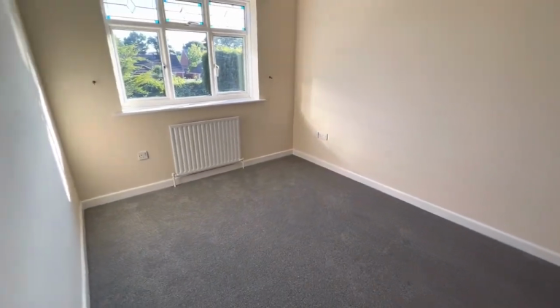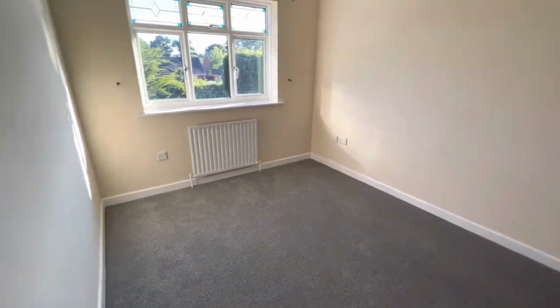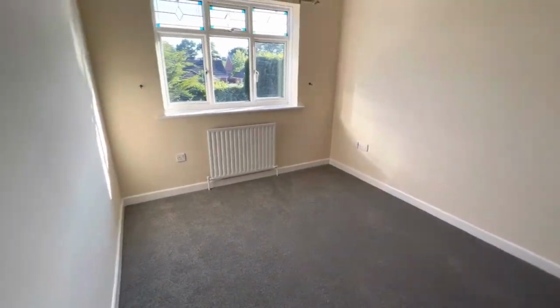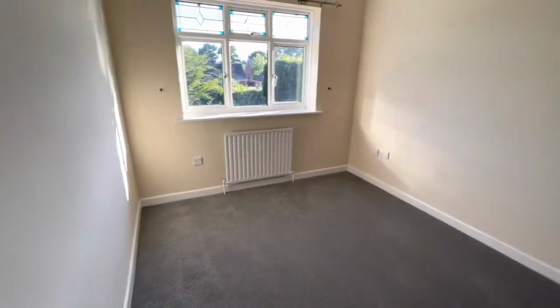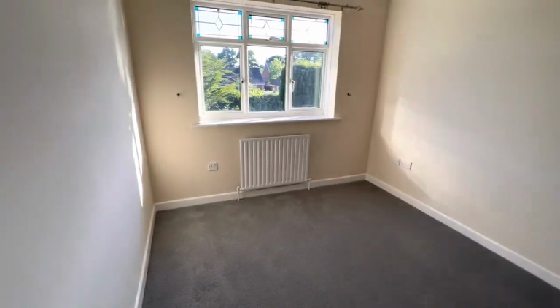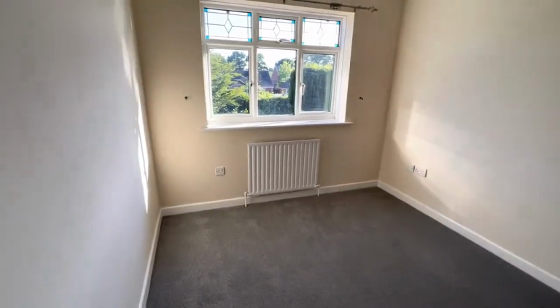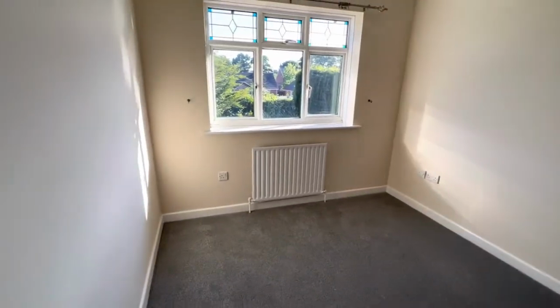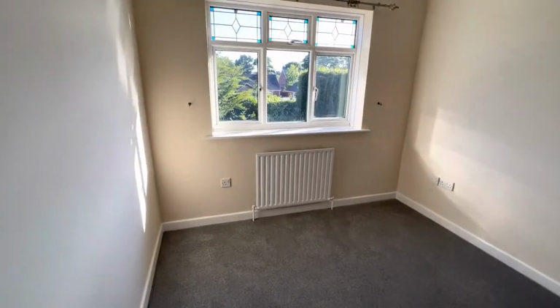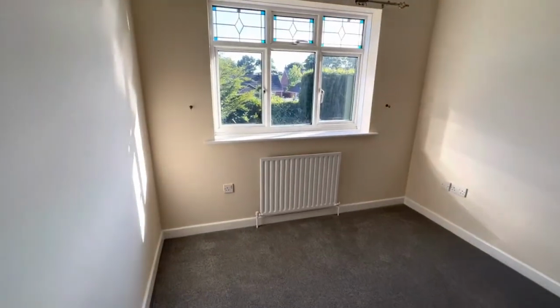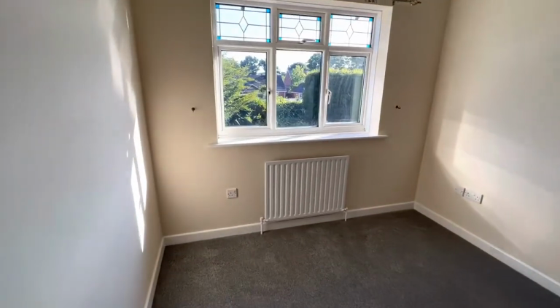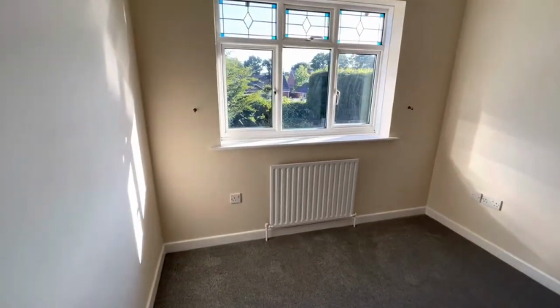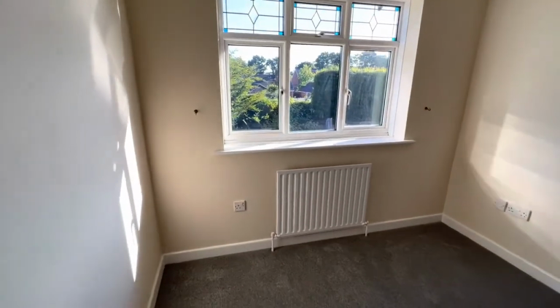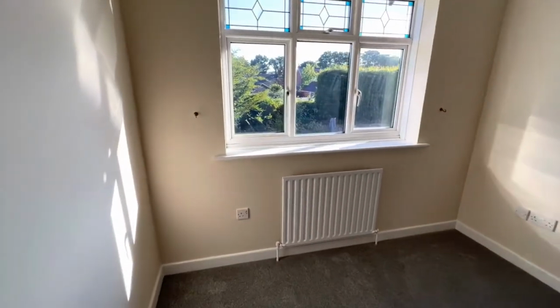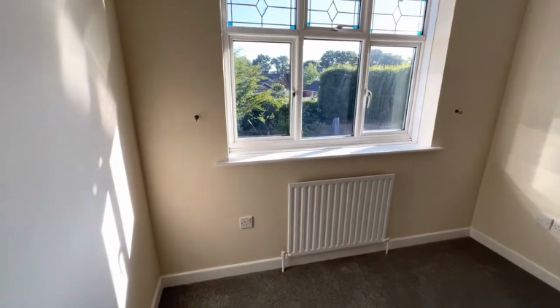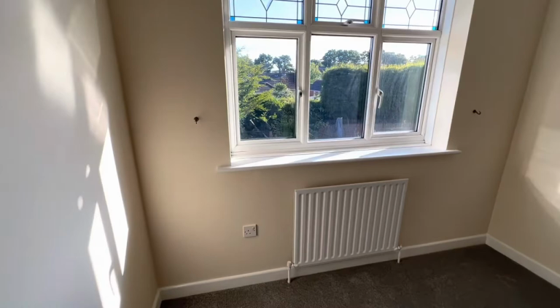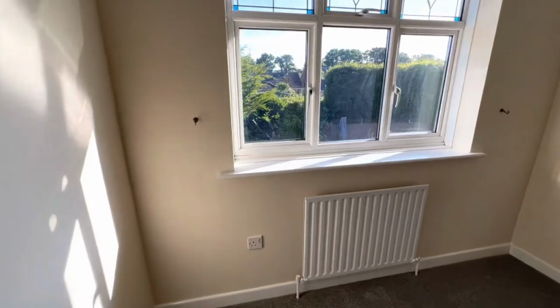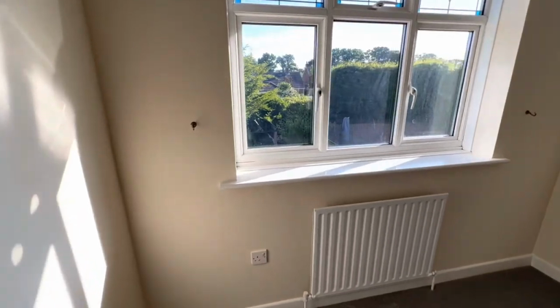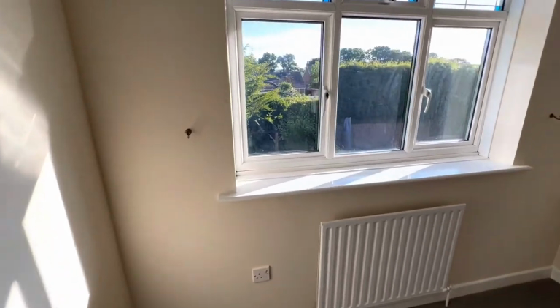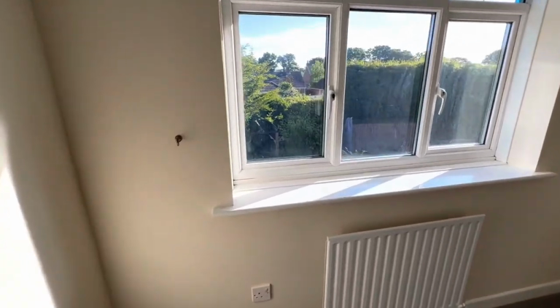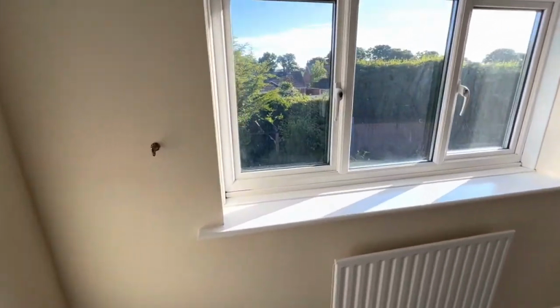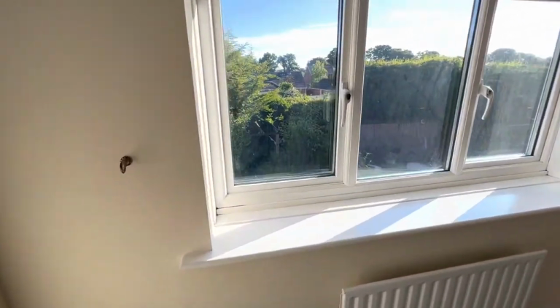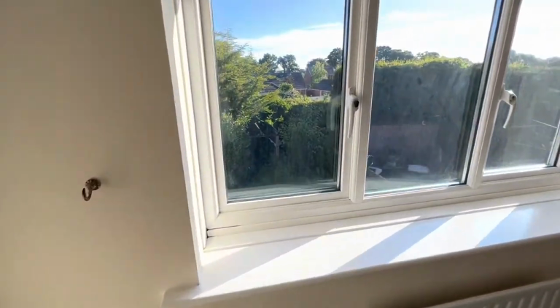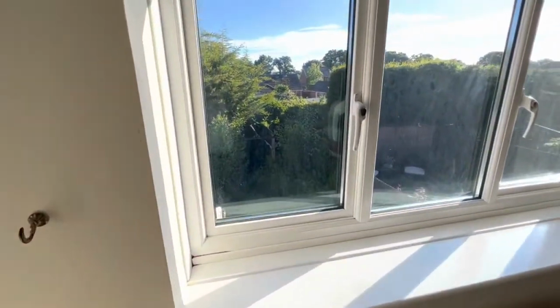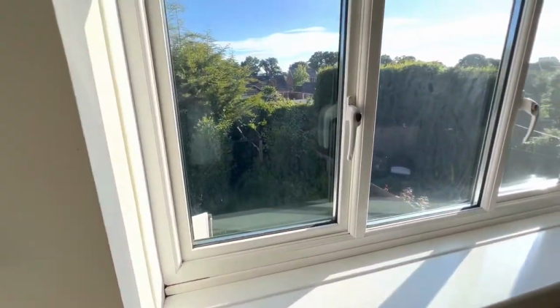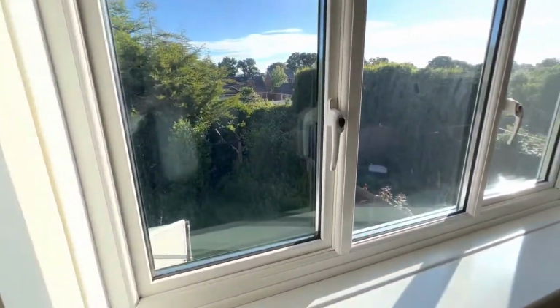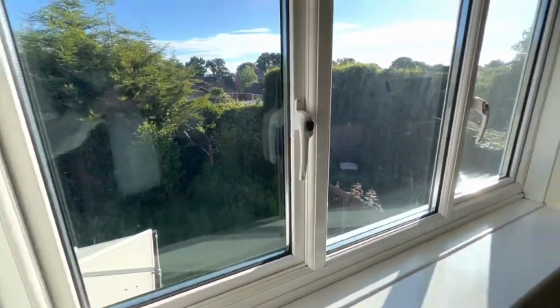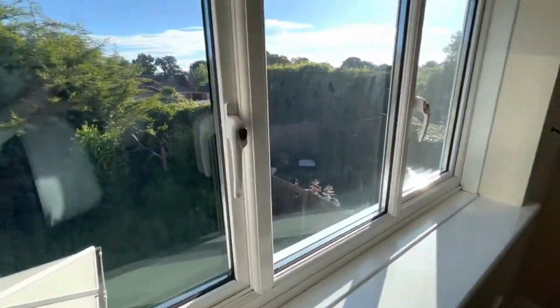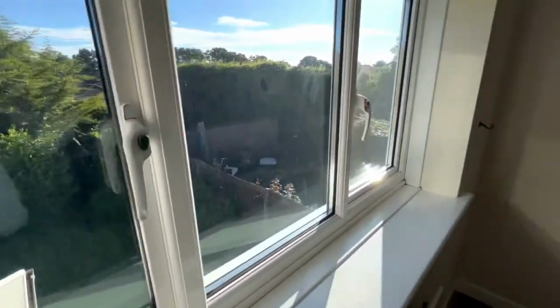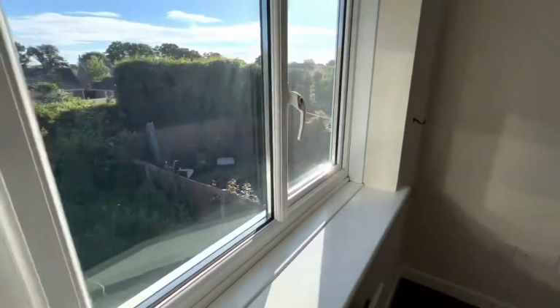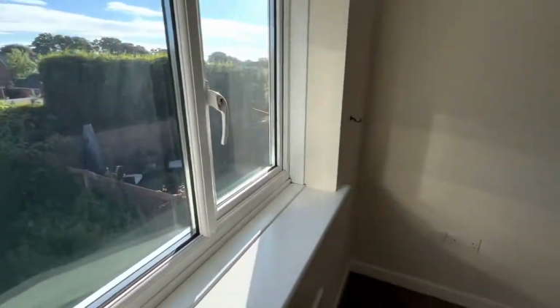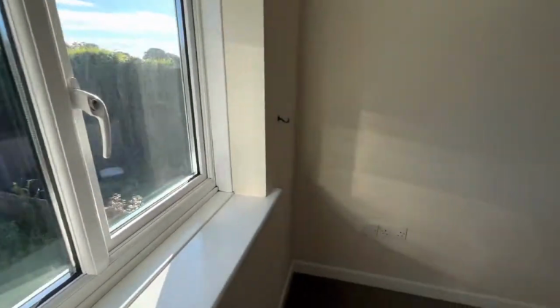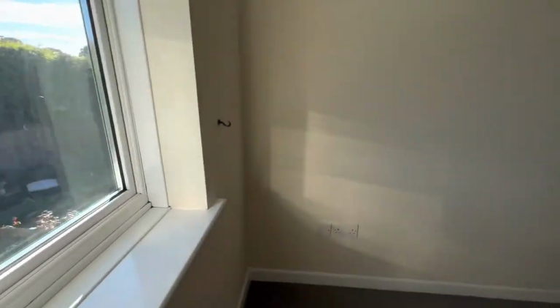Bedroom two is again an excellent size, newly redecorated and newly carpeted with a built-in wardrobe.